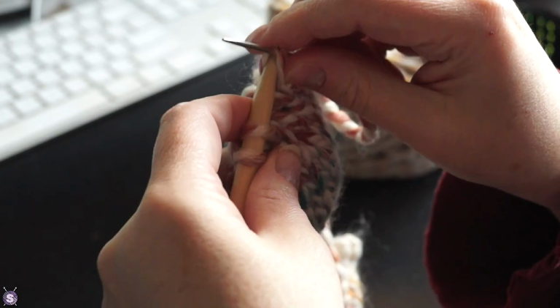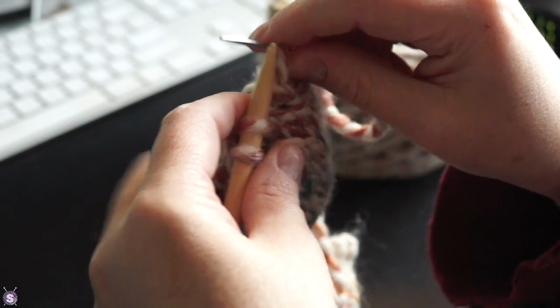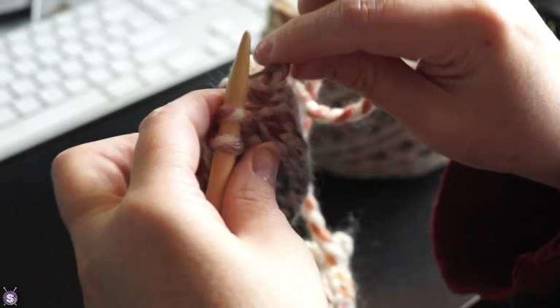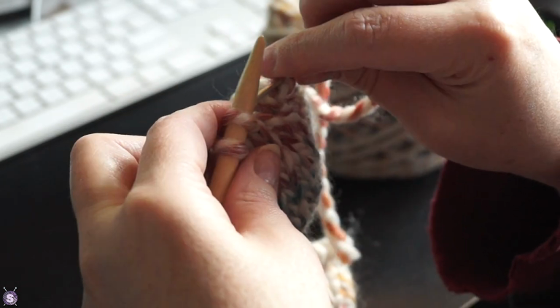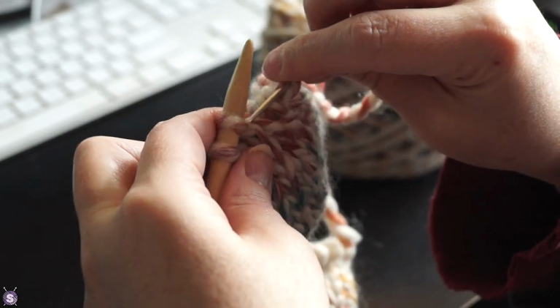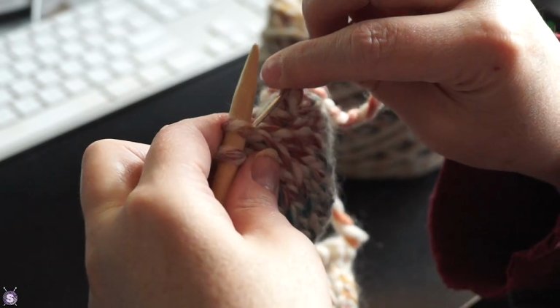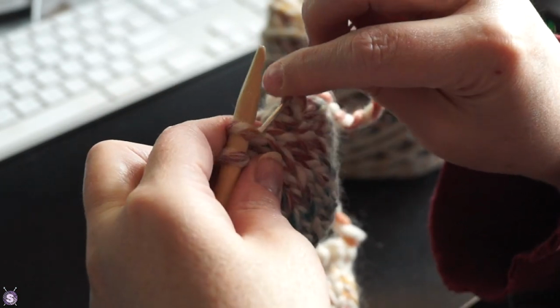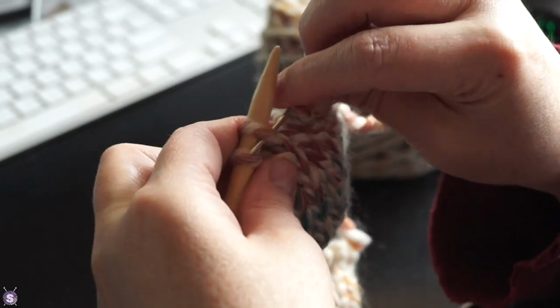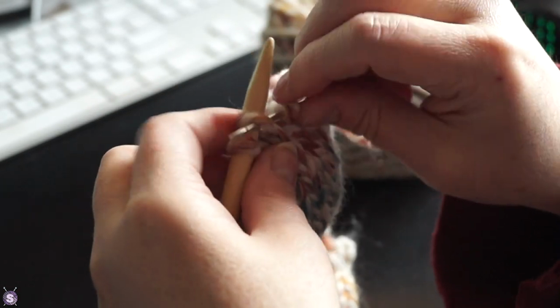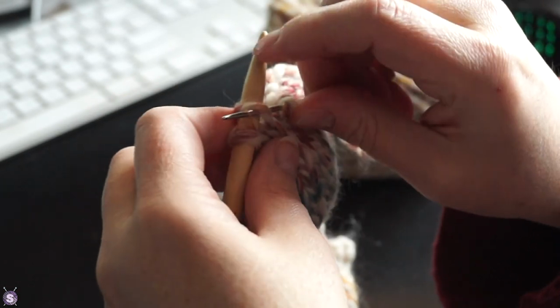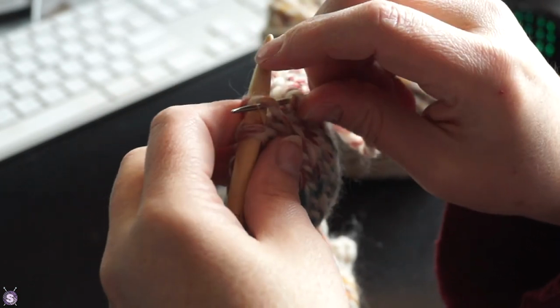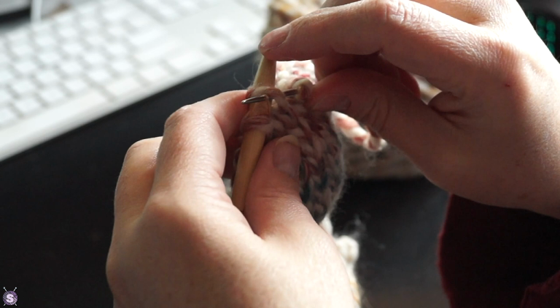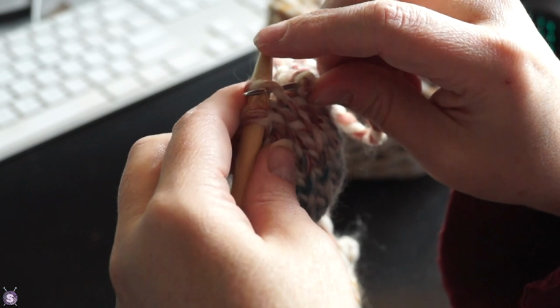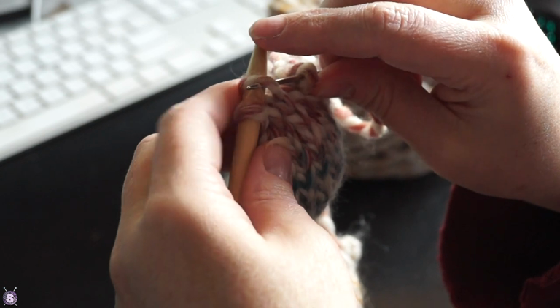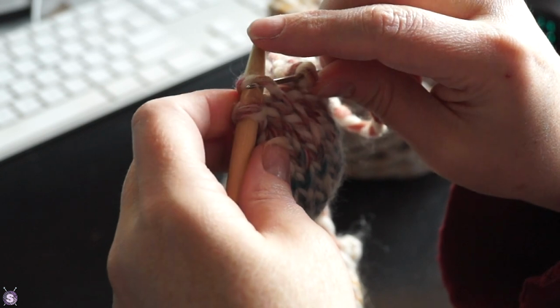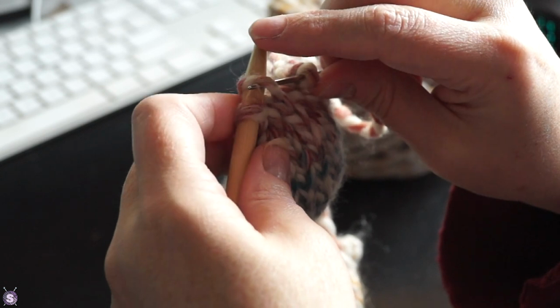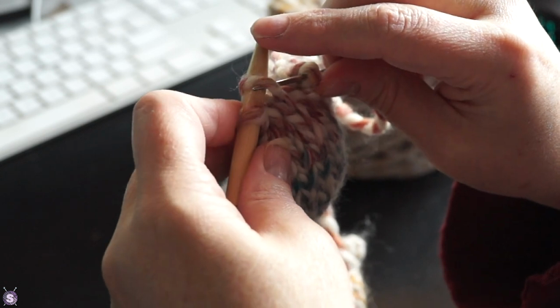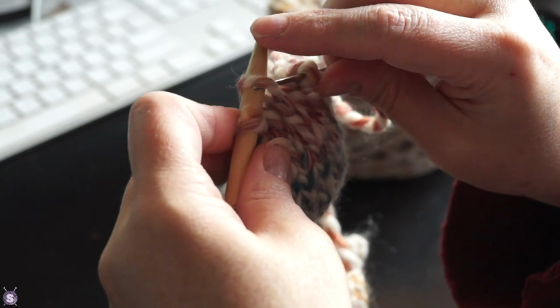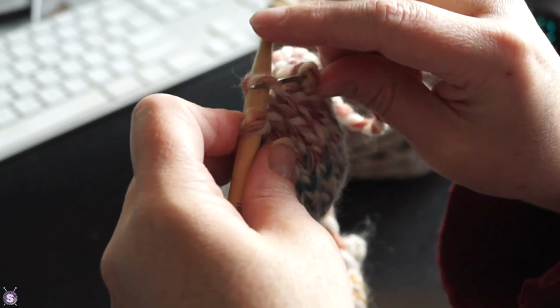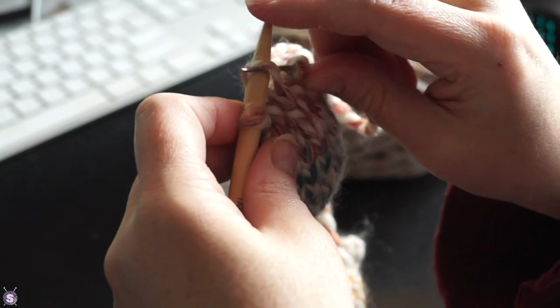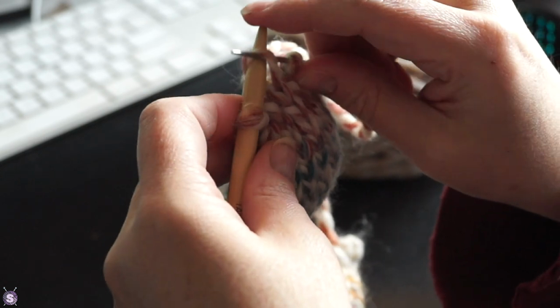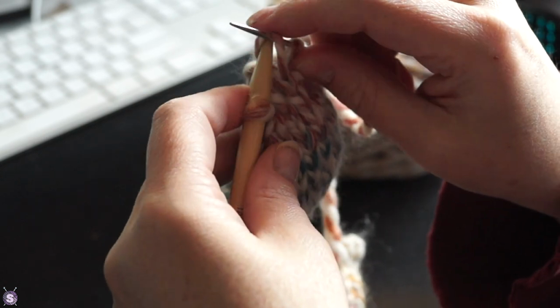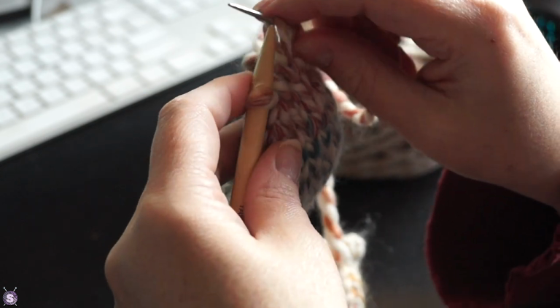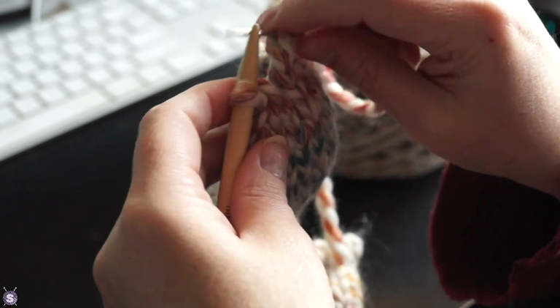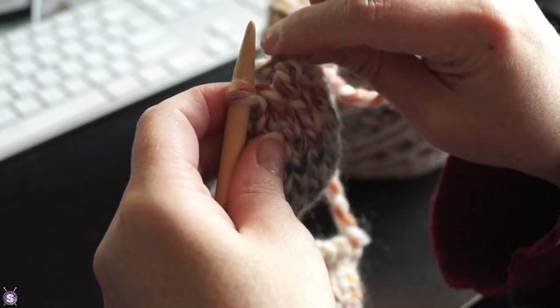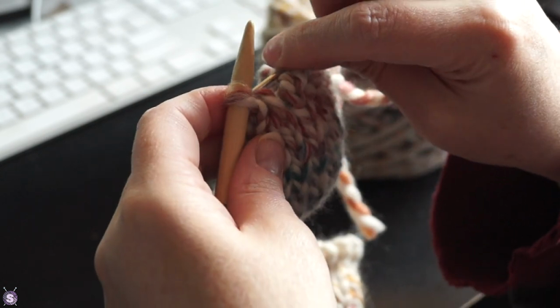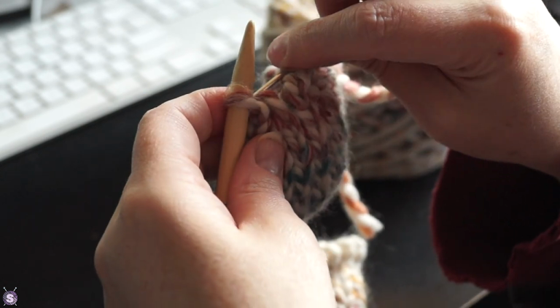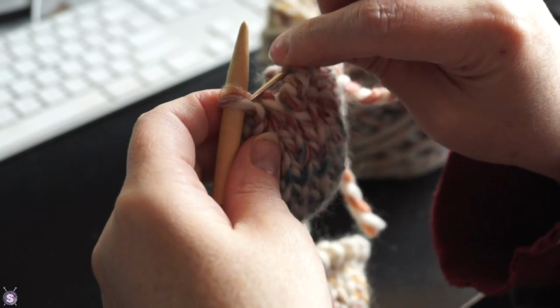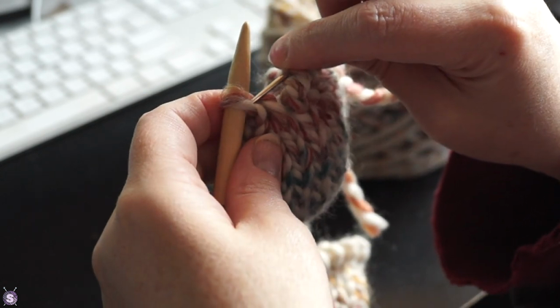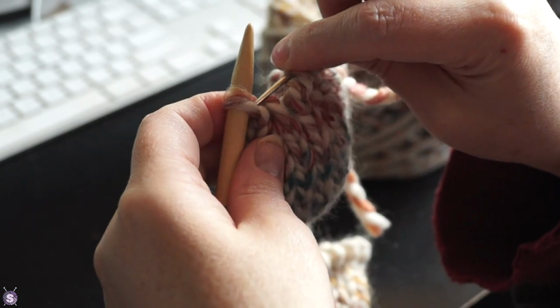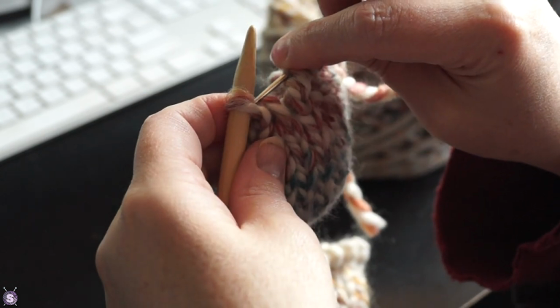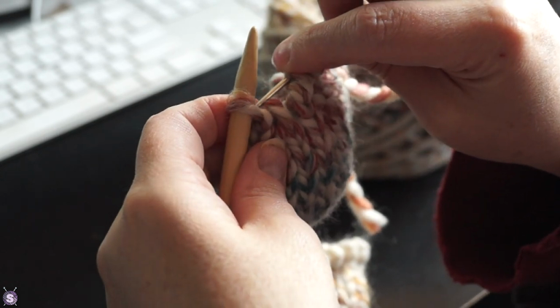I then ran the yarn tail through the last few stitches, pulled tight, and secured it inside the mitten.